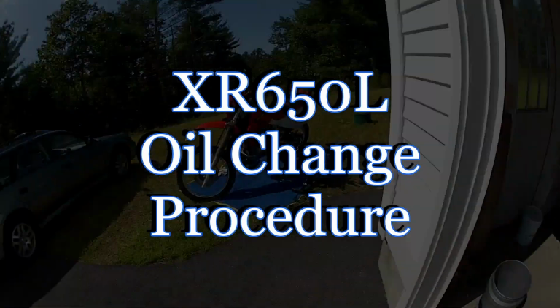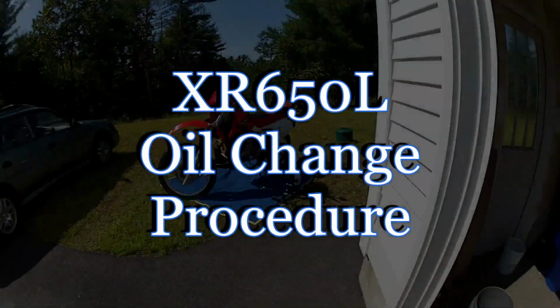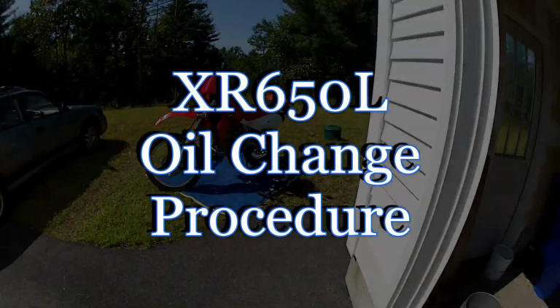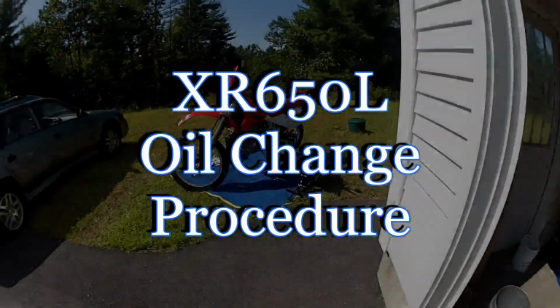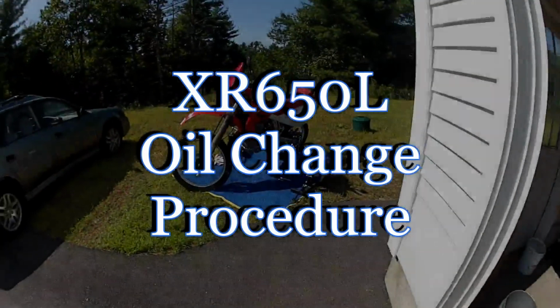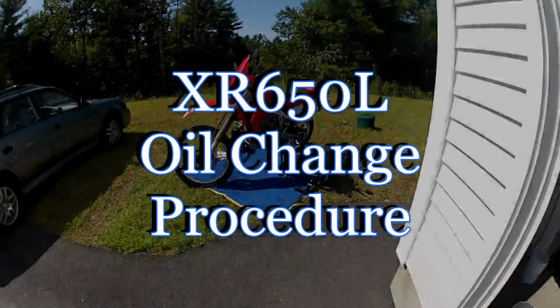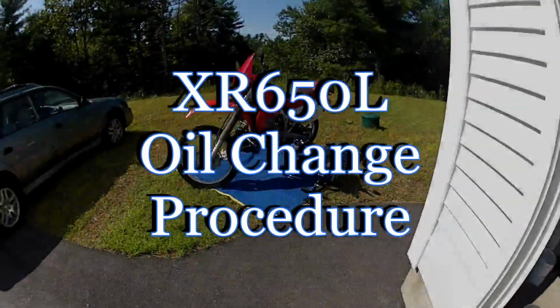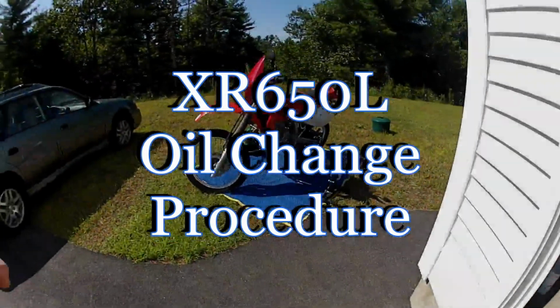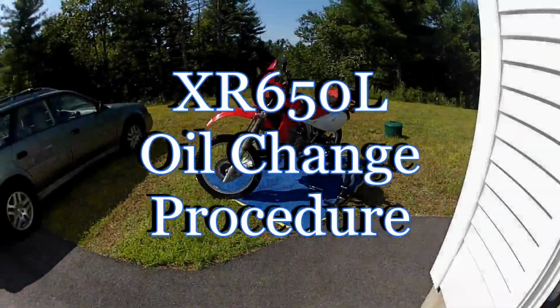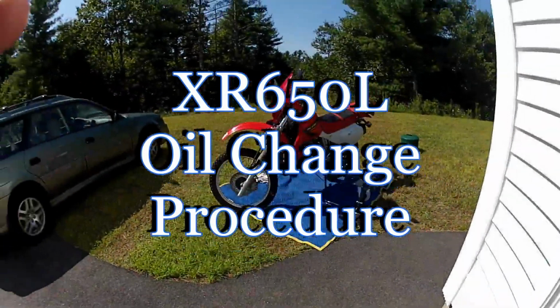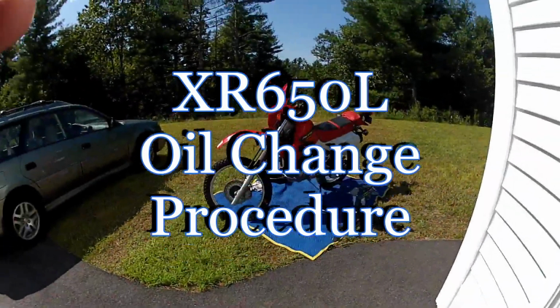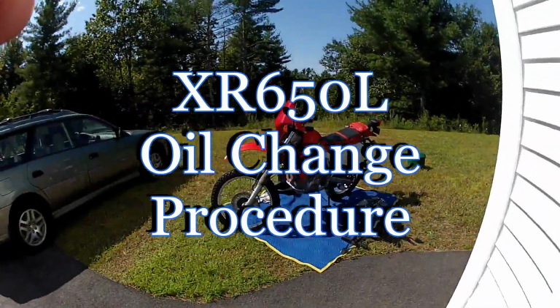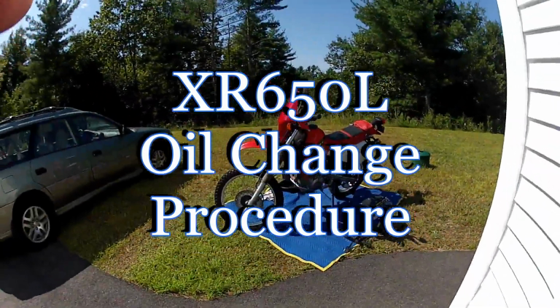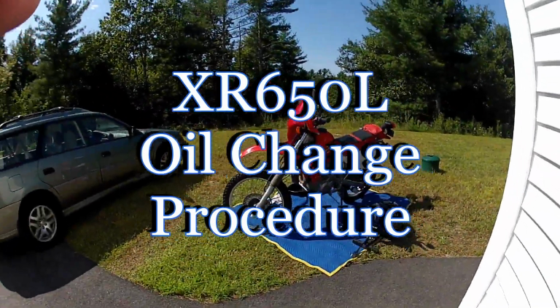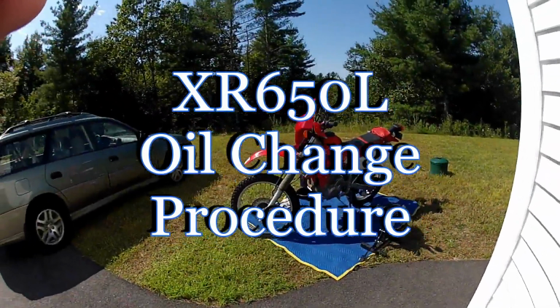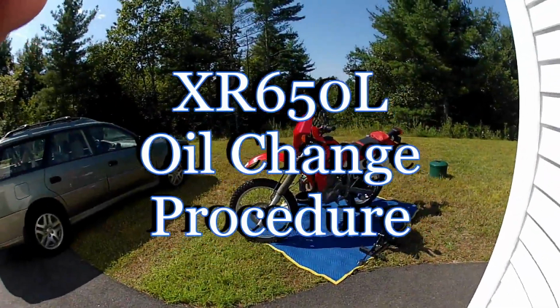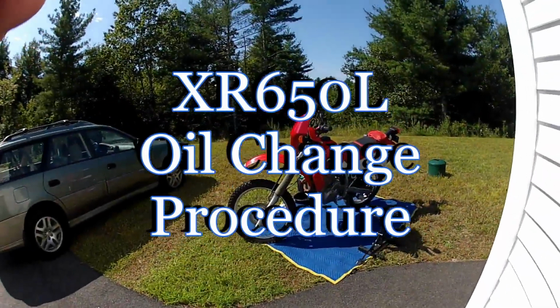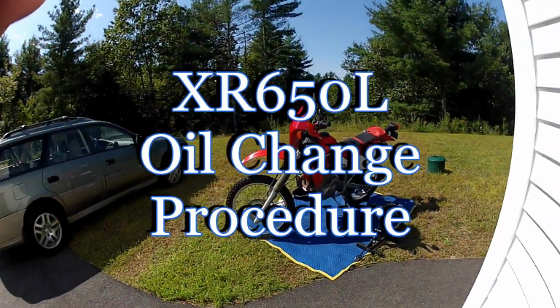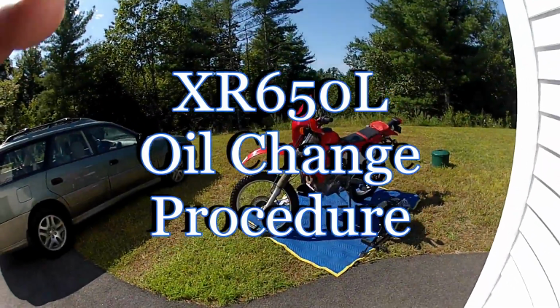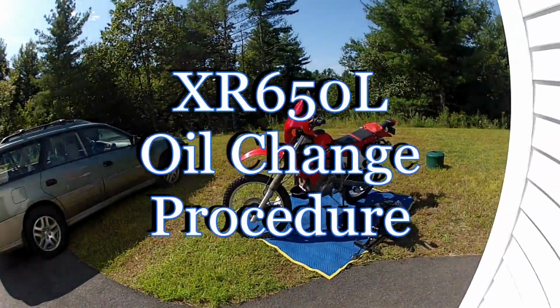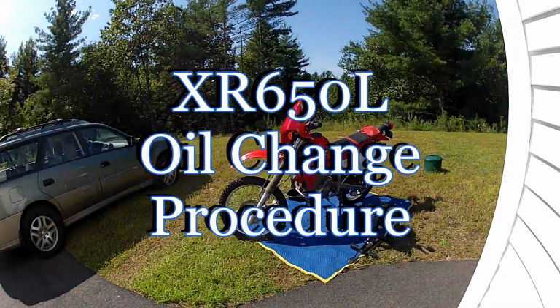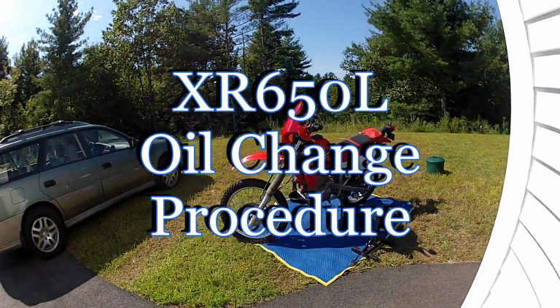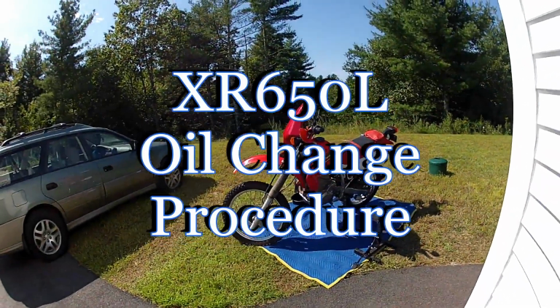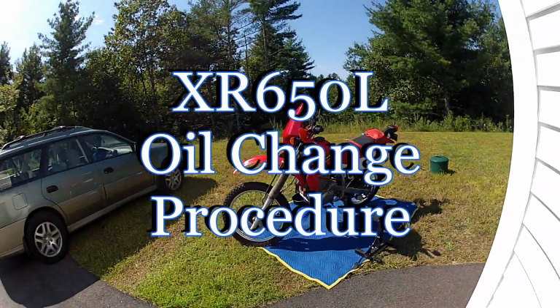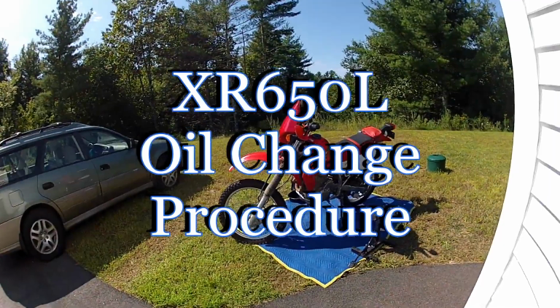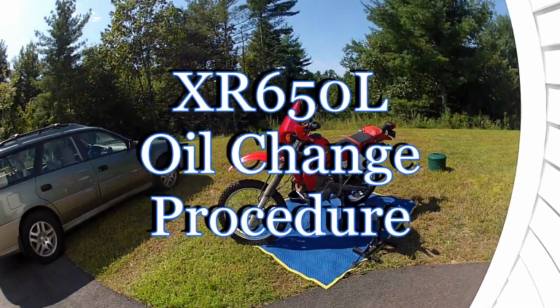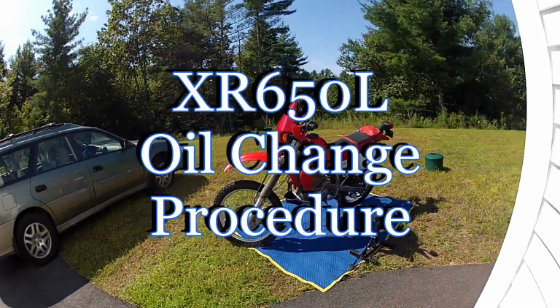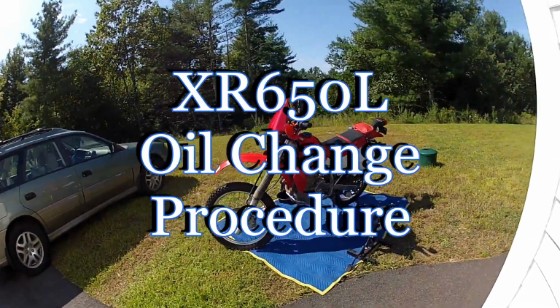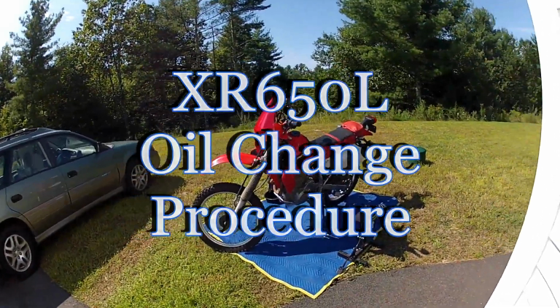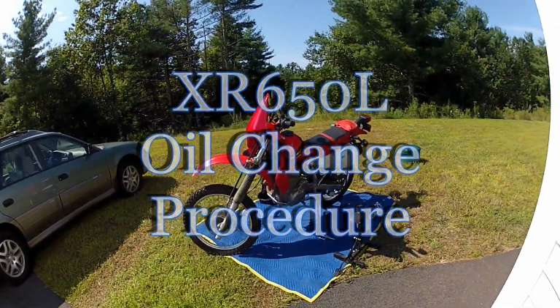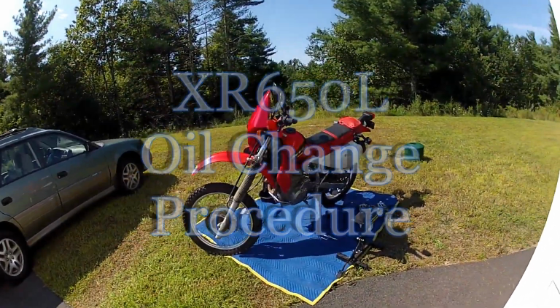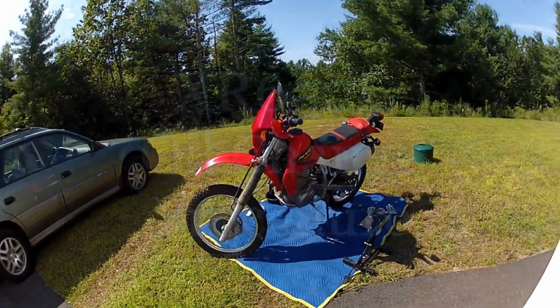What's up YouTube? We're doing a Honda XR650L oil change. We're going to go for about three and a half minutes. Let's kick it off.